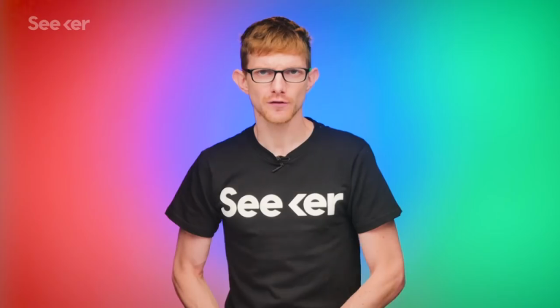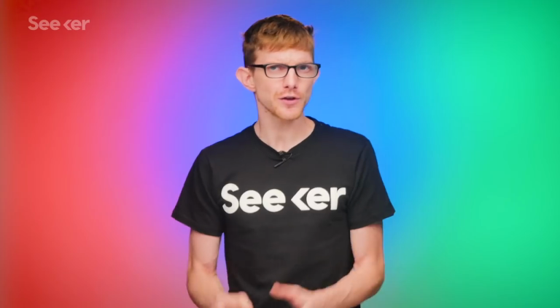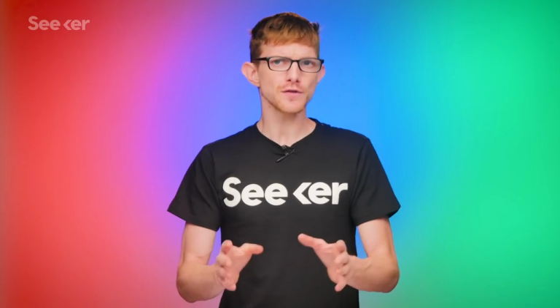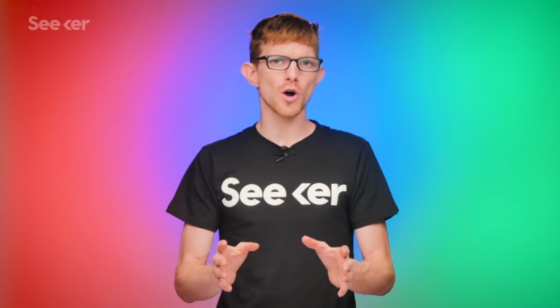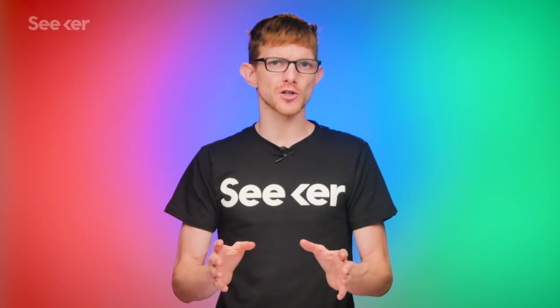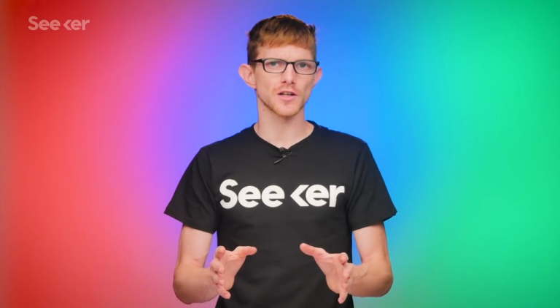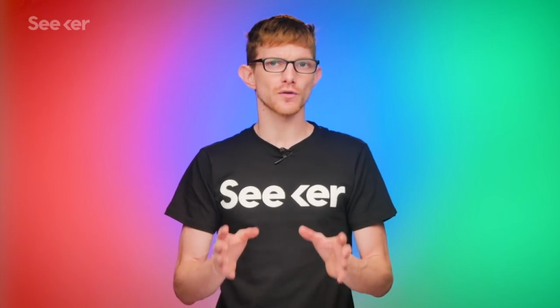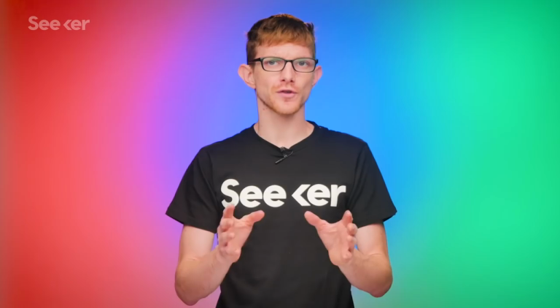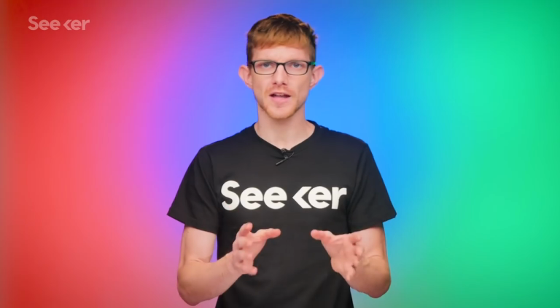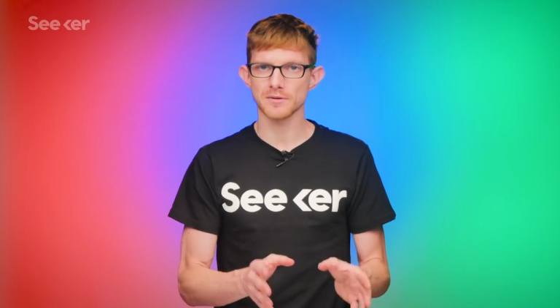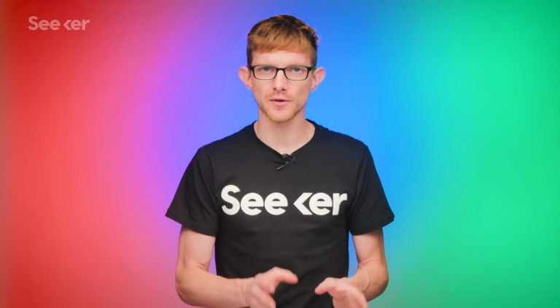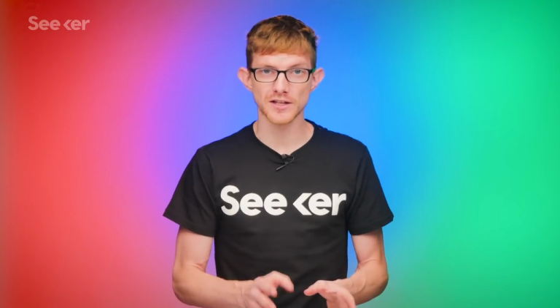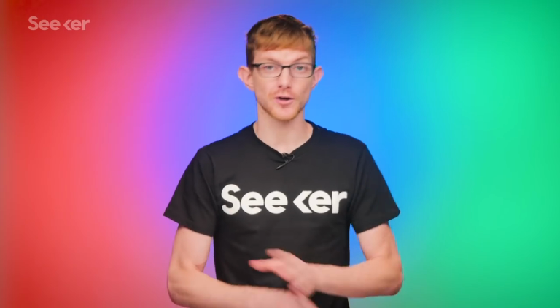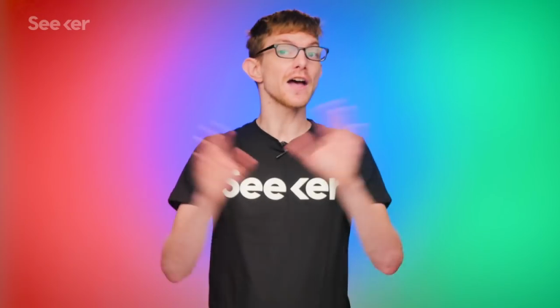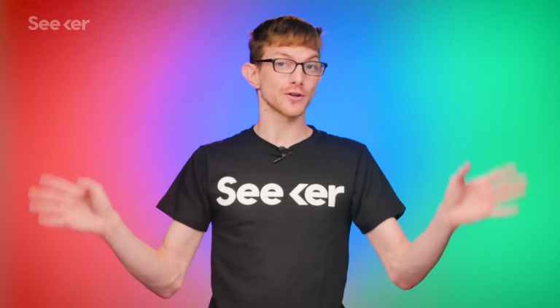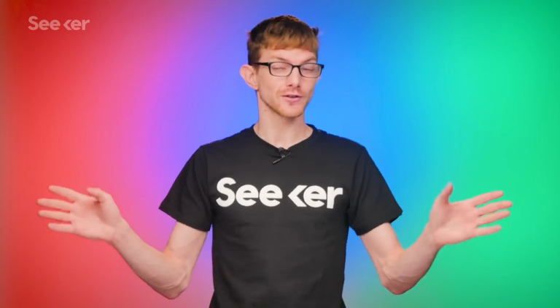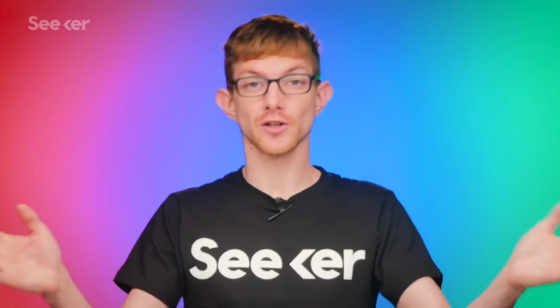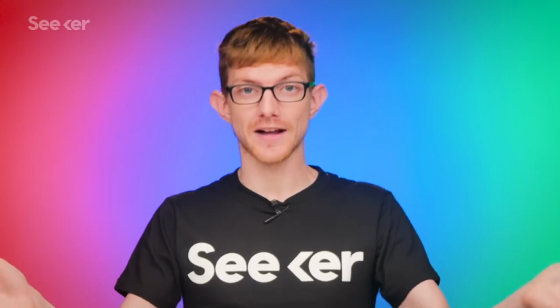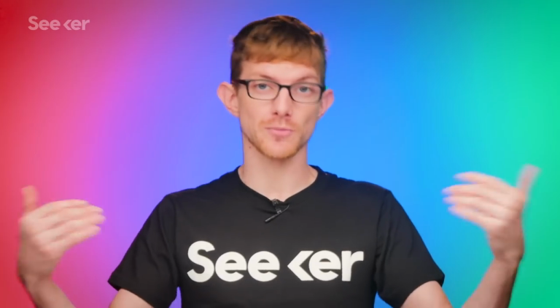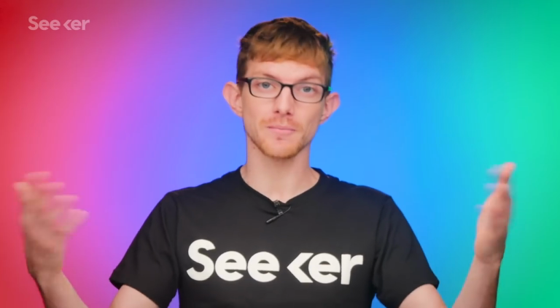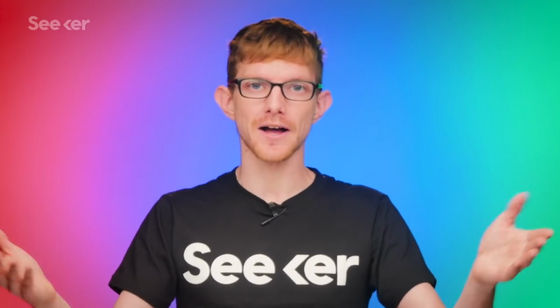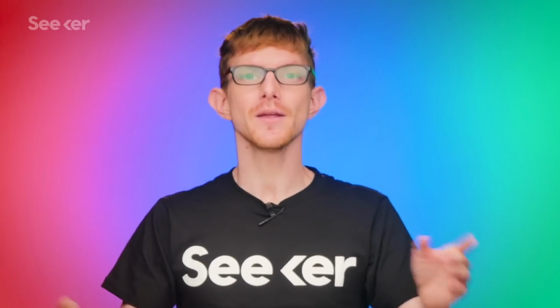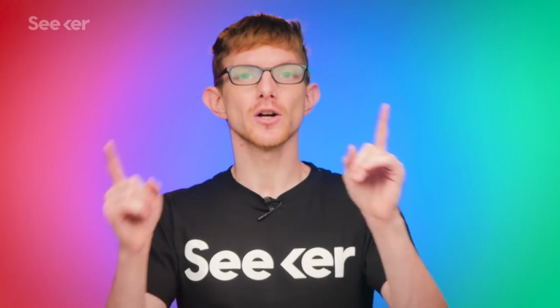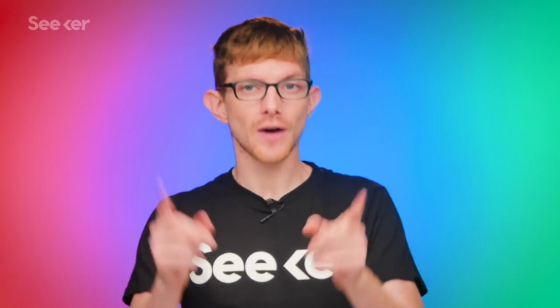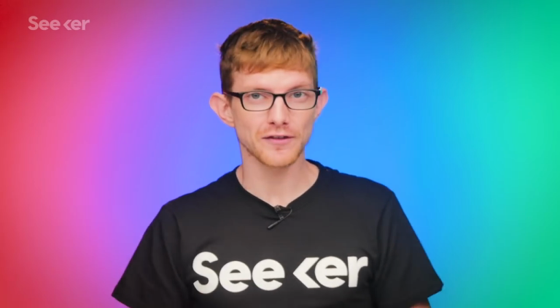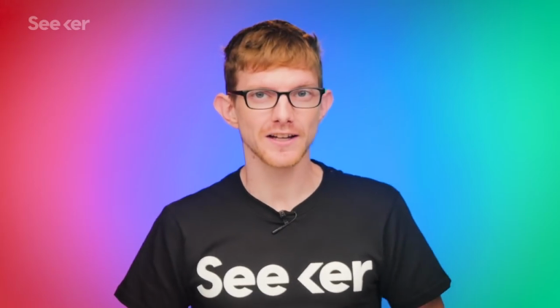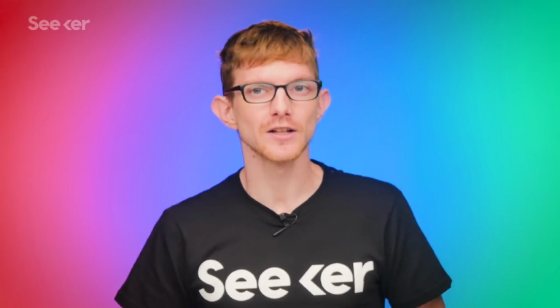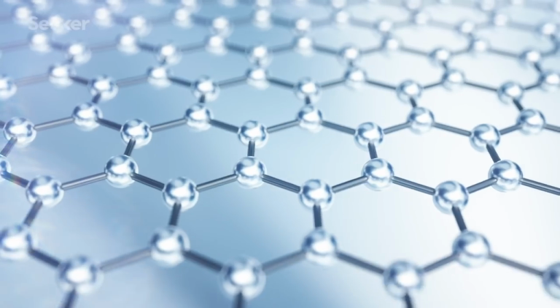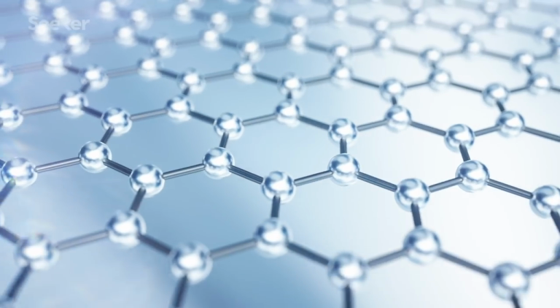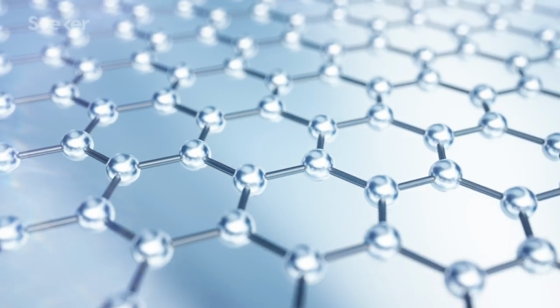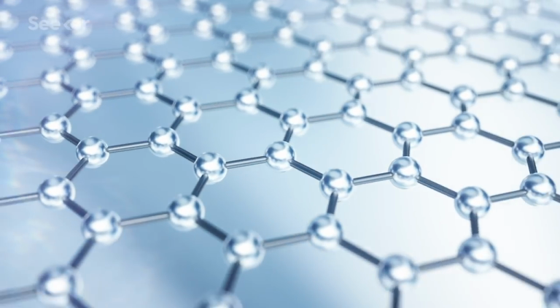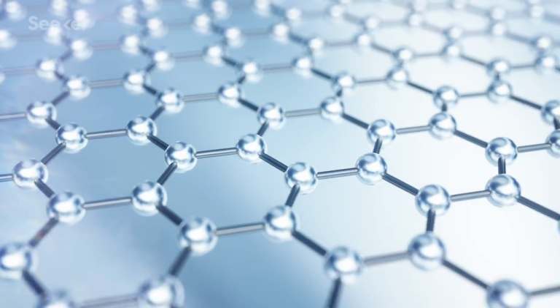For those of you watching your first episode of Seeker ever — congrats, welcome, hi — graphene looks like this.